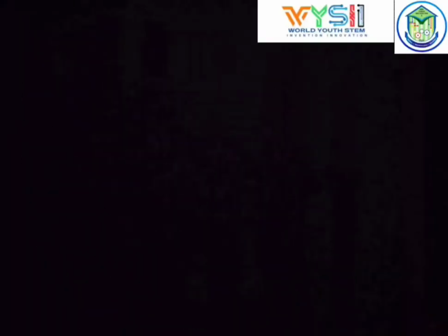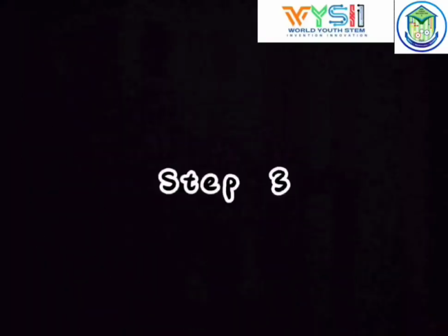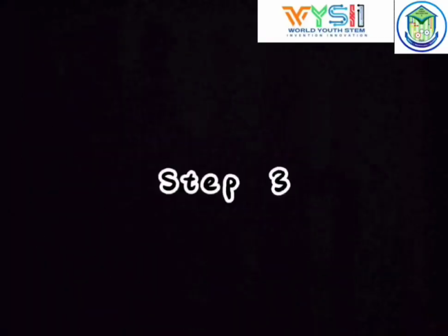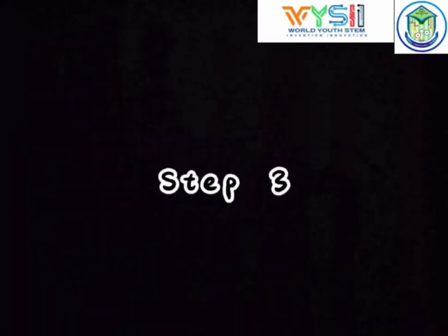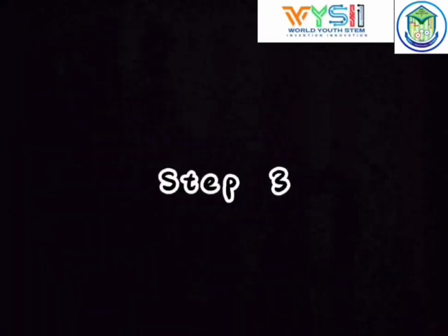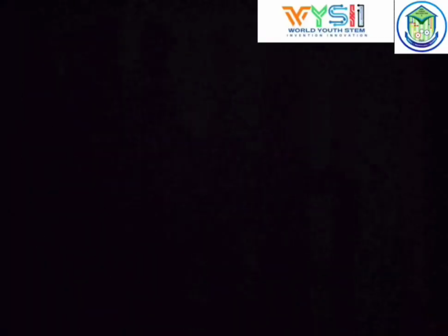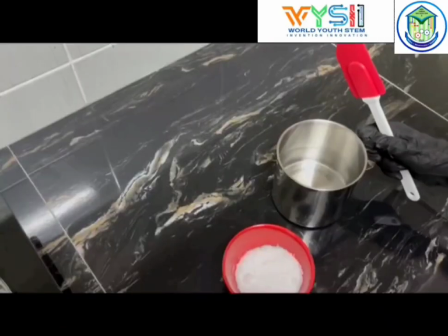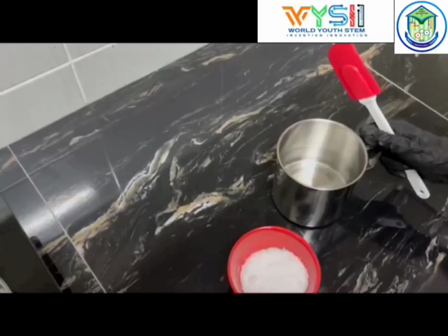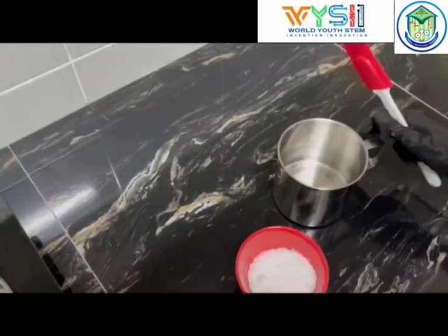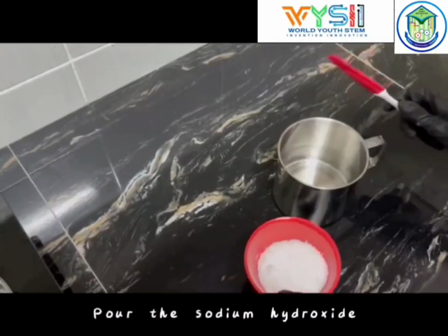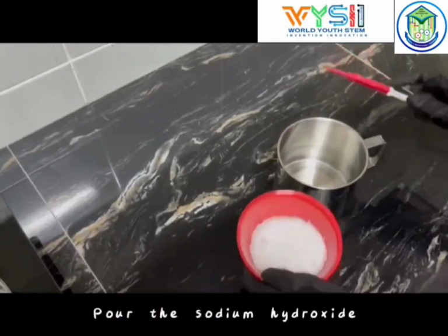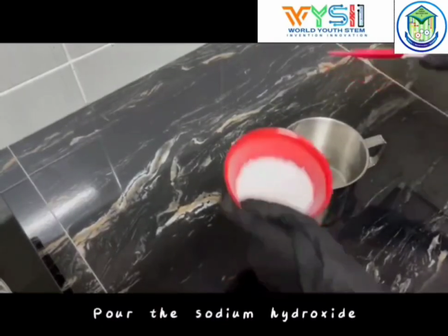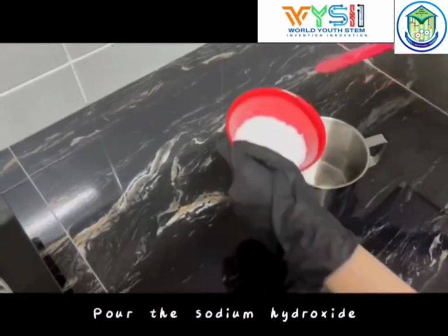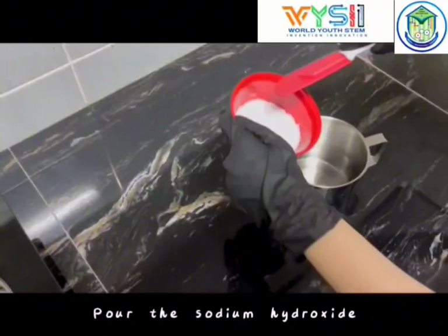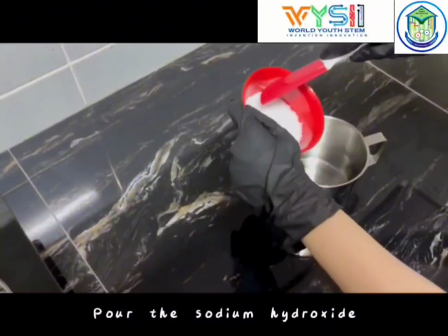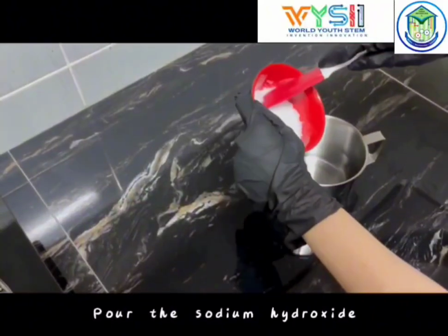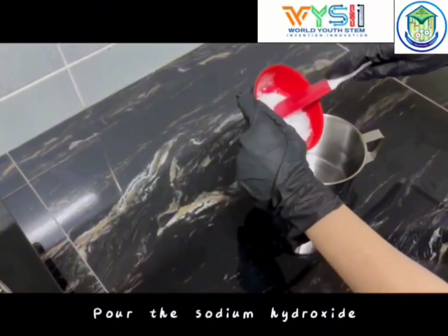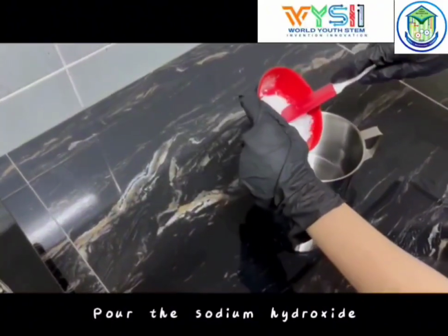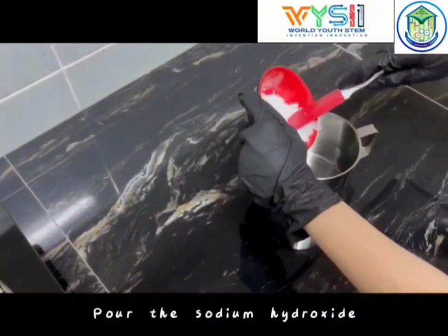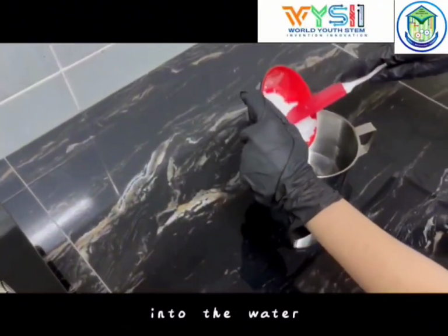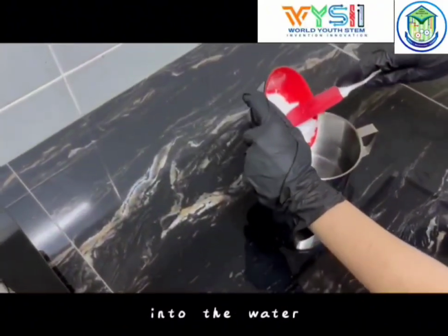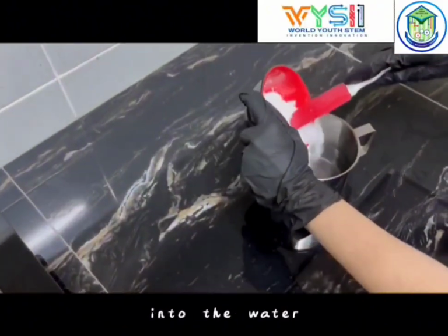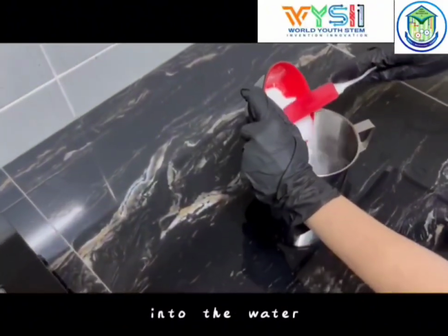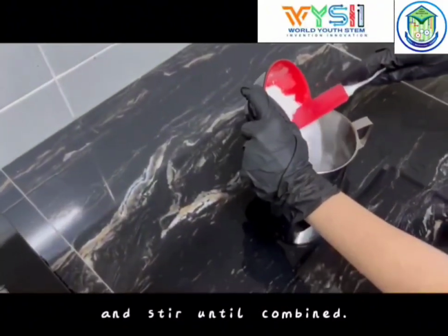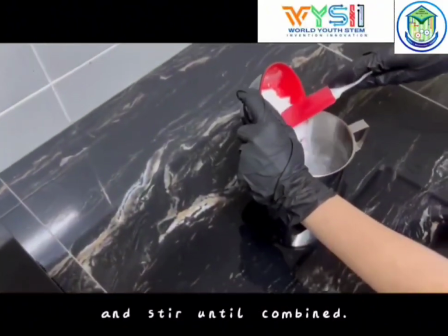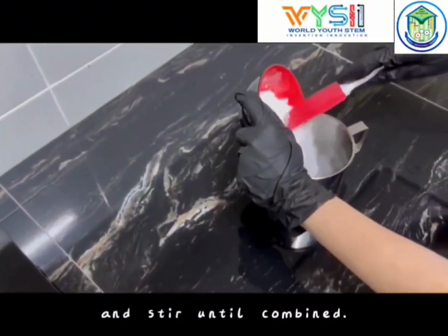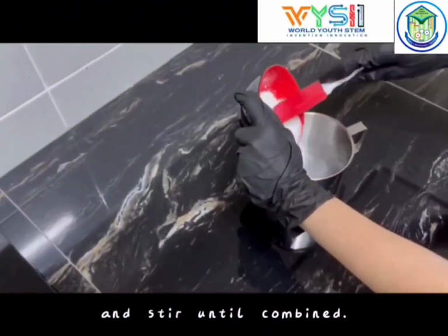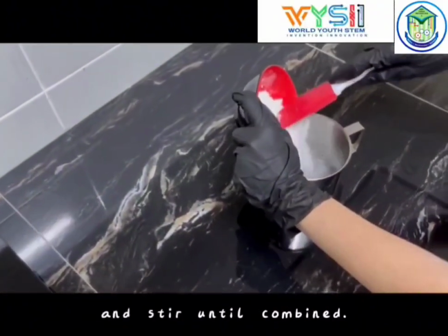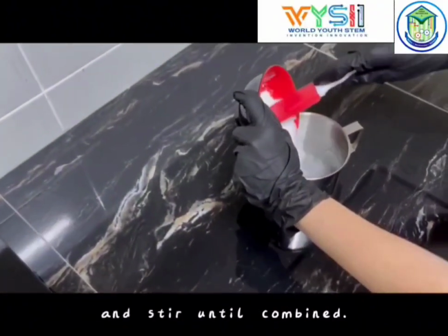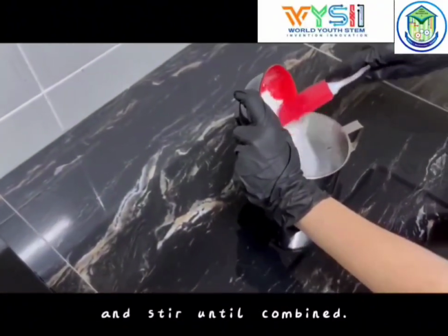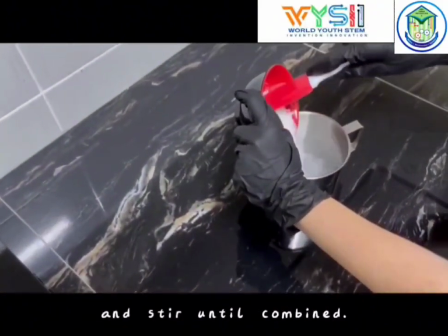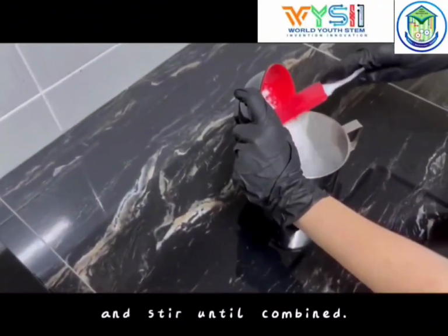Step 3. Pour sodium hydroxide into the water and stir until combined.